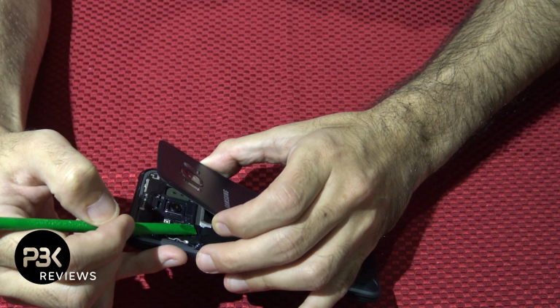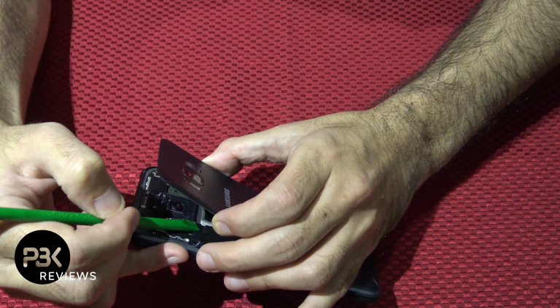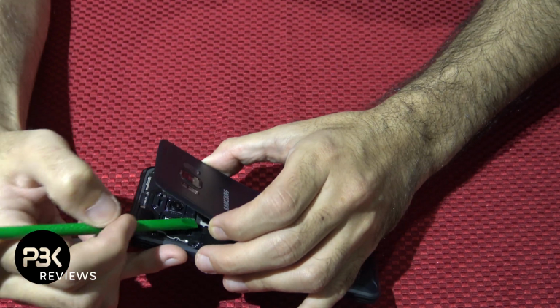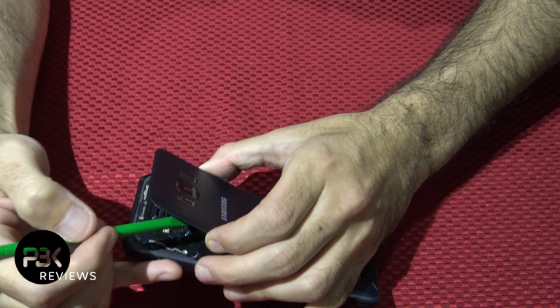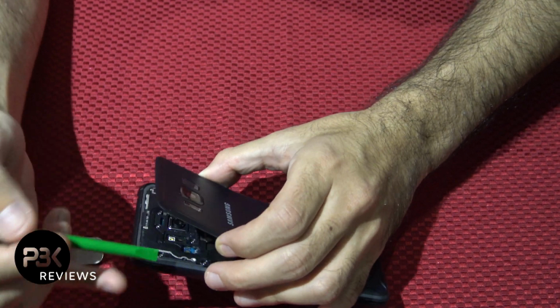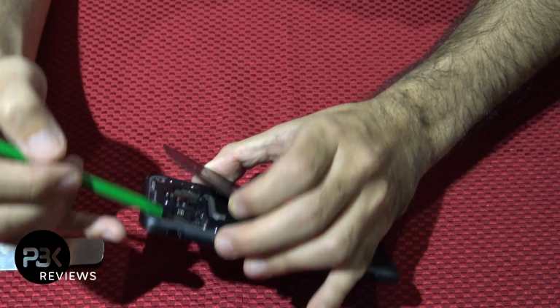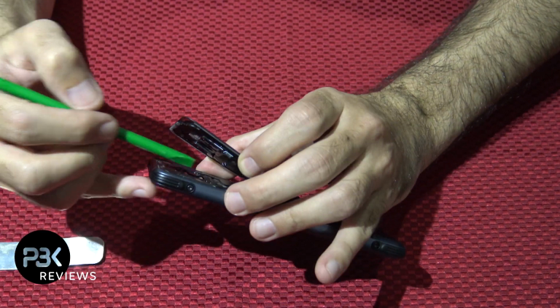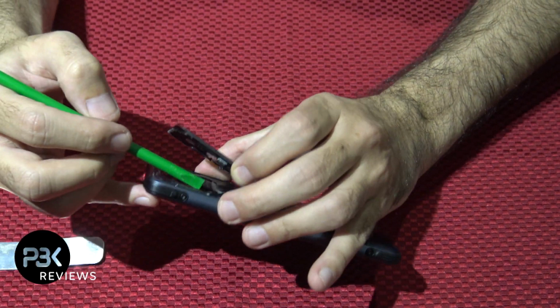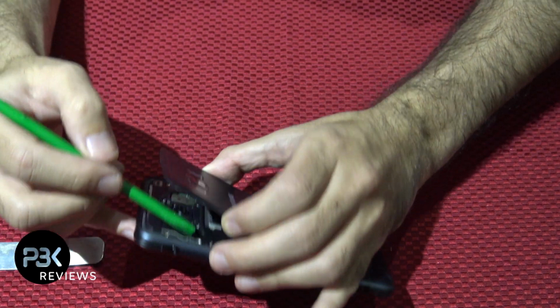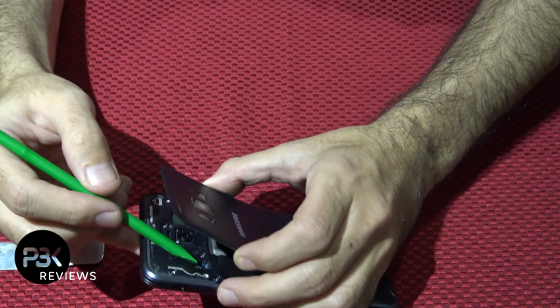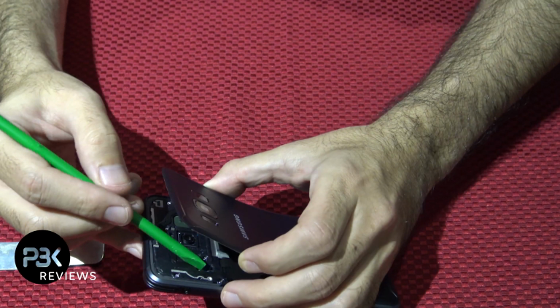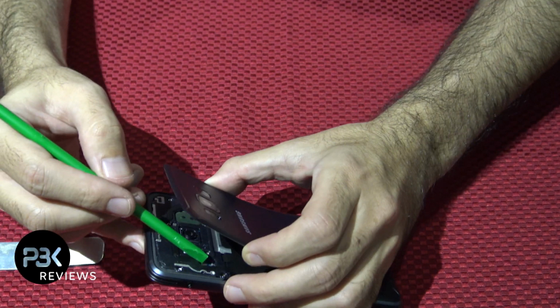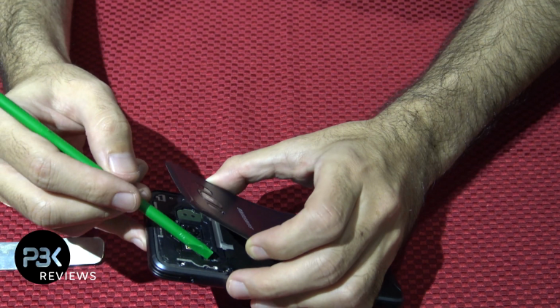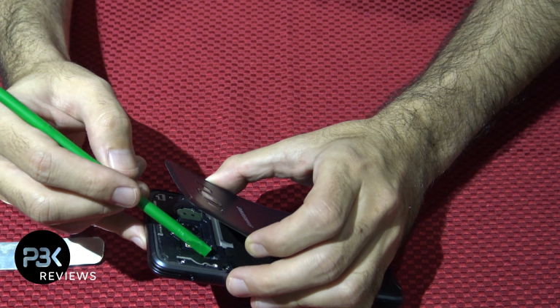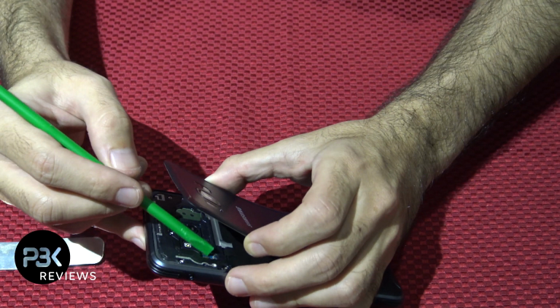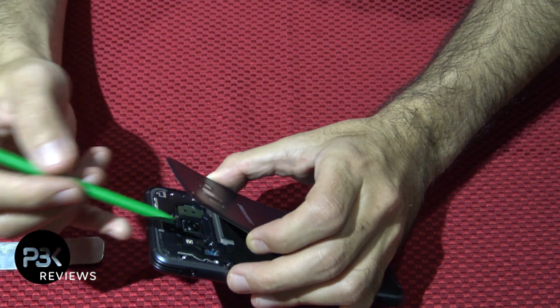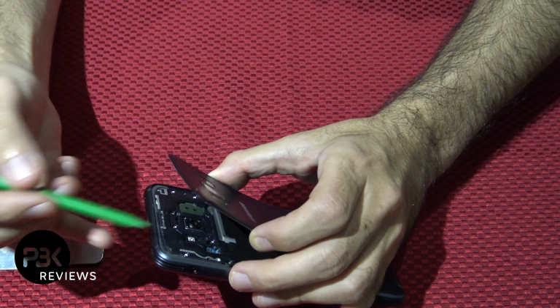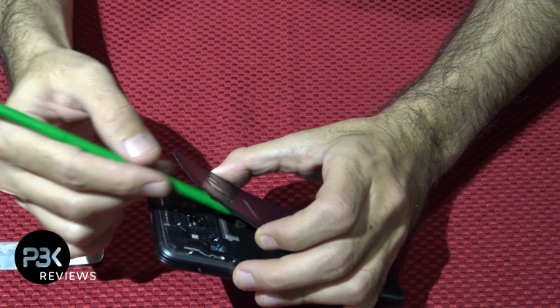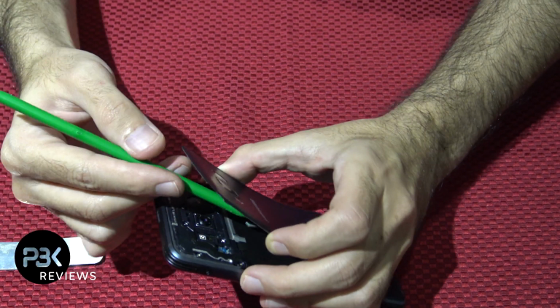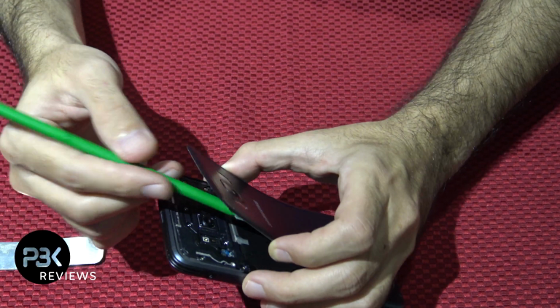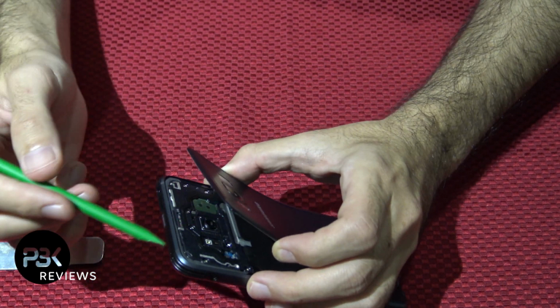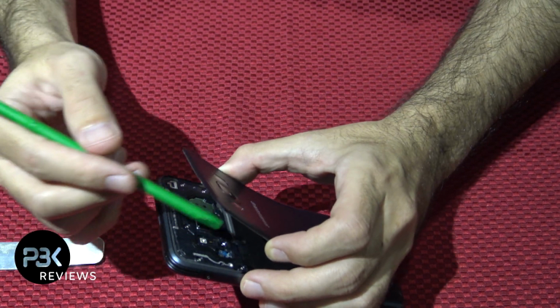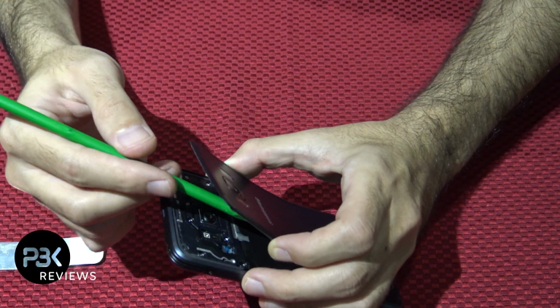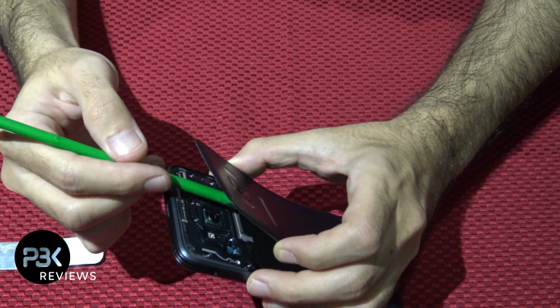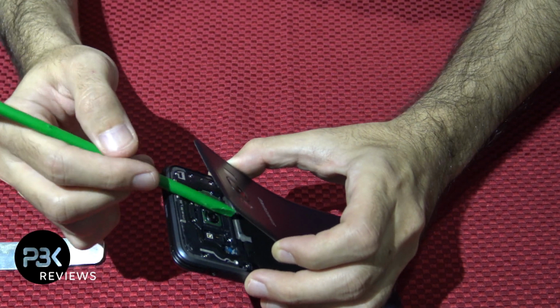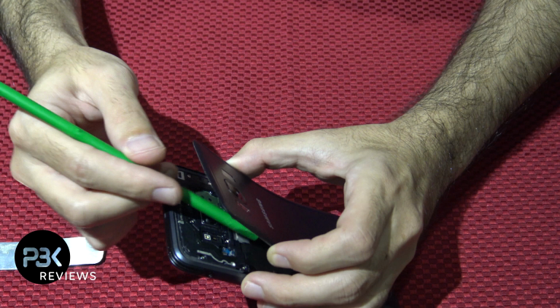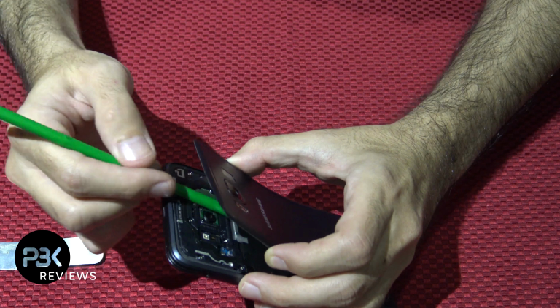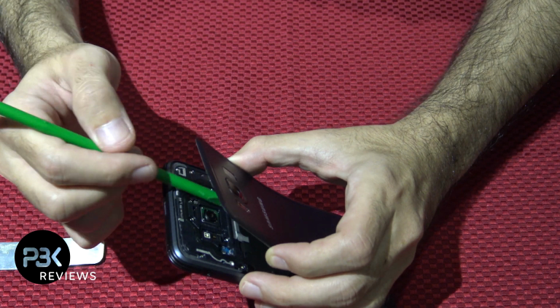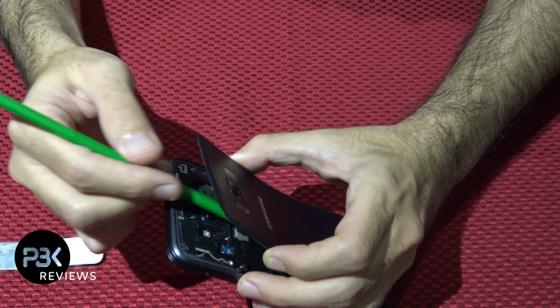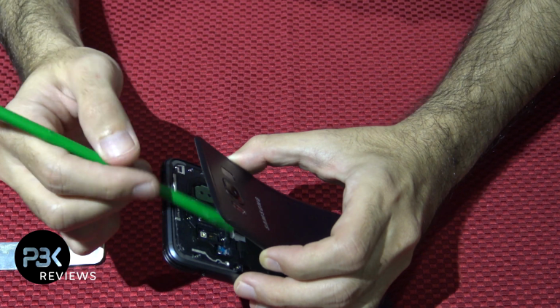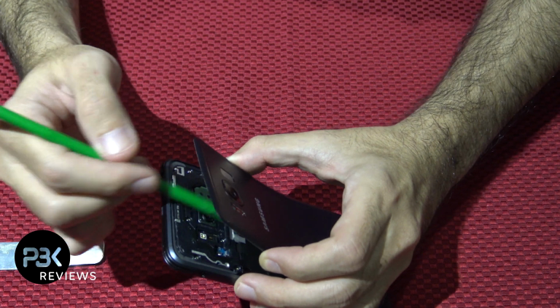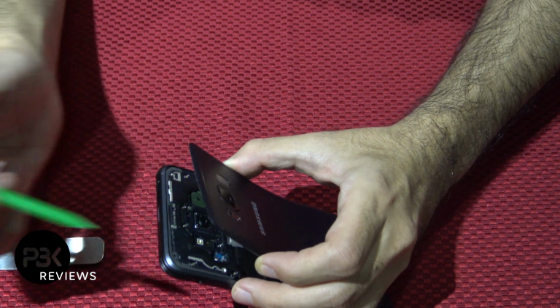The cable is right here and it connects to the main board, so if it's disconnected it's going to be loose.